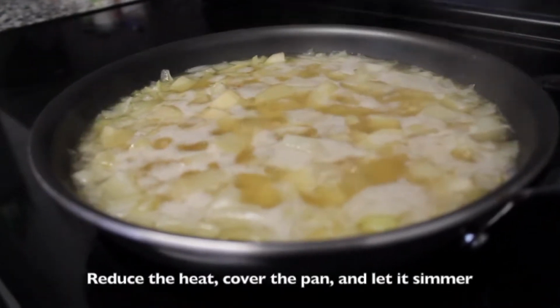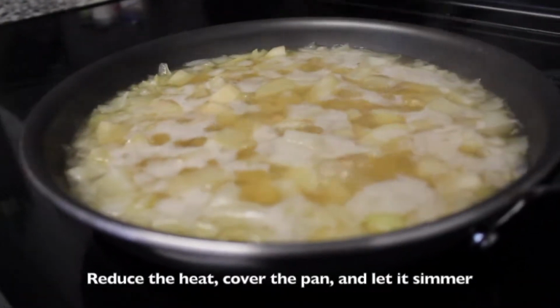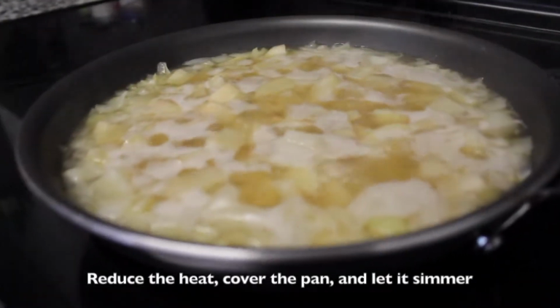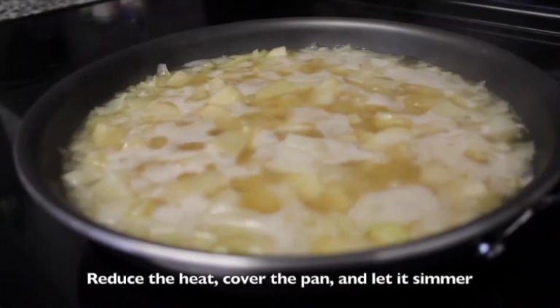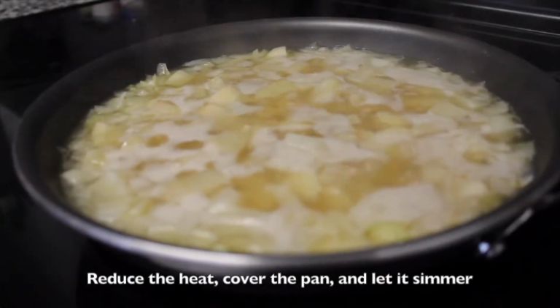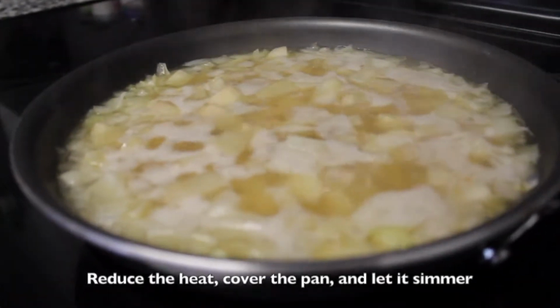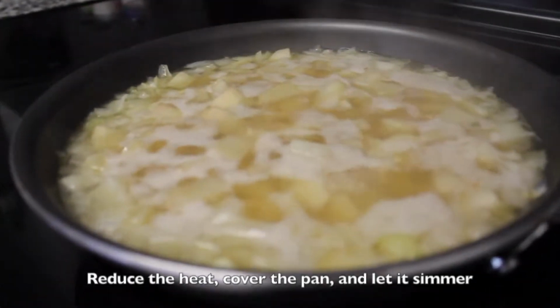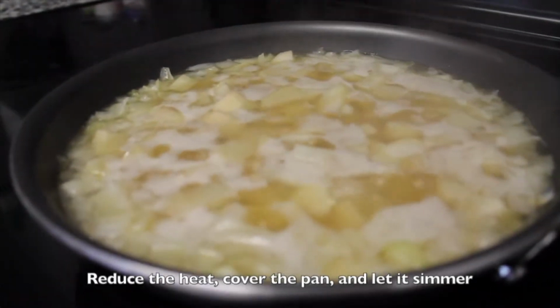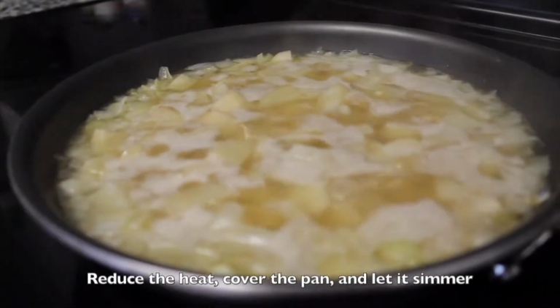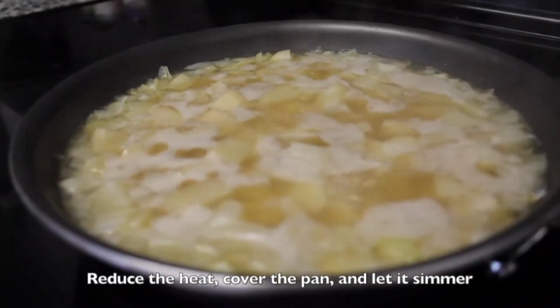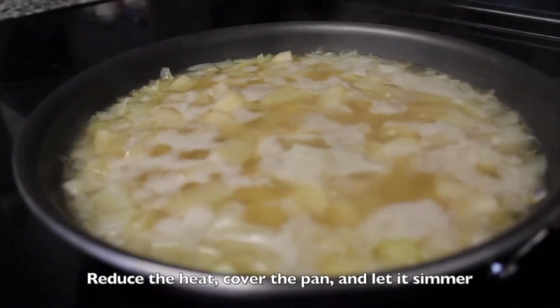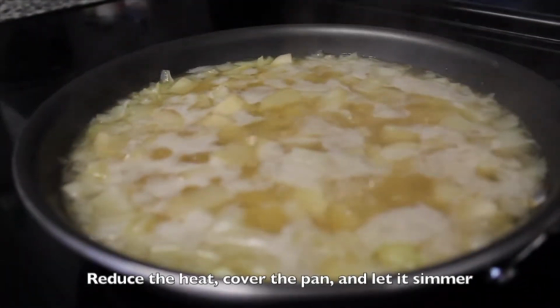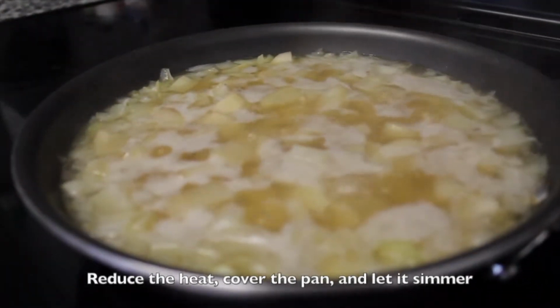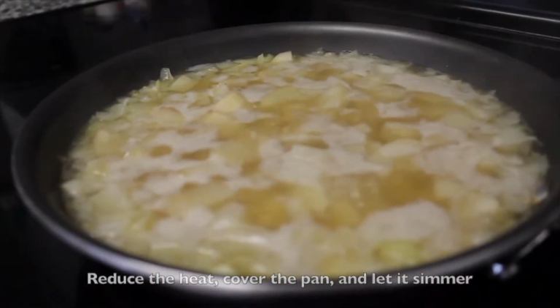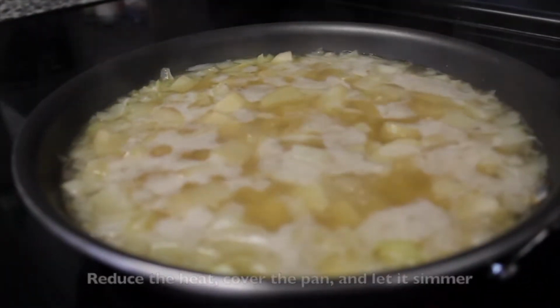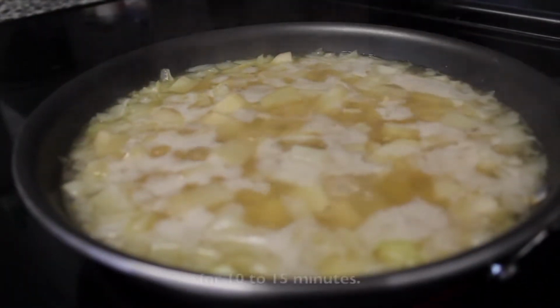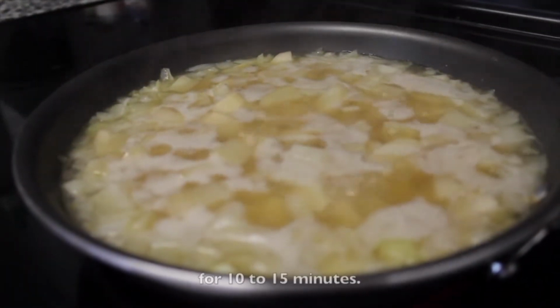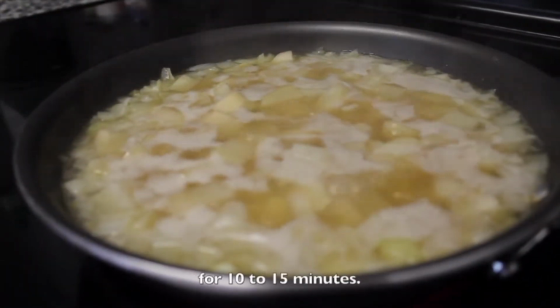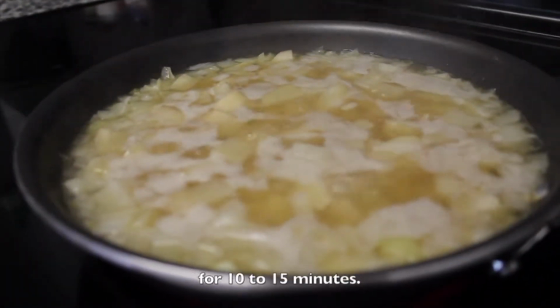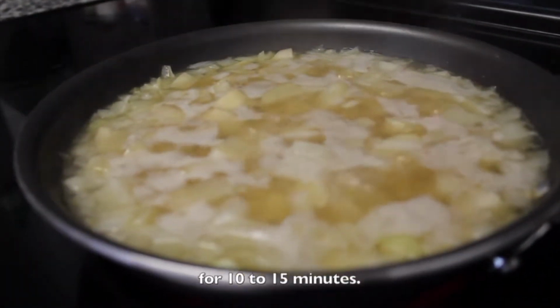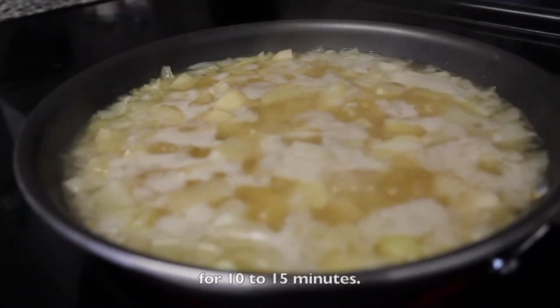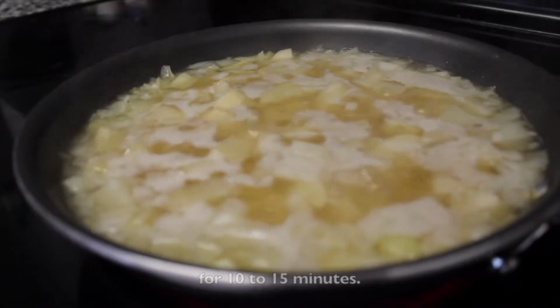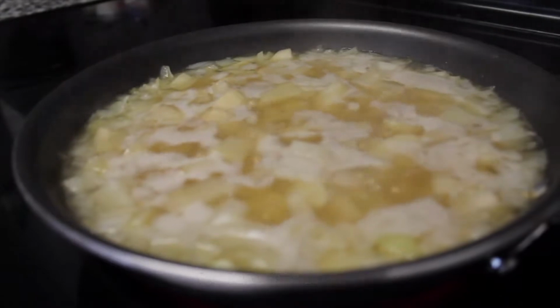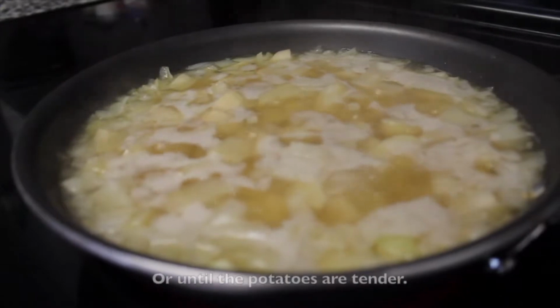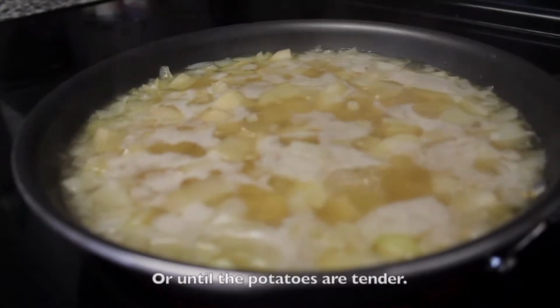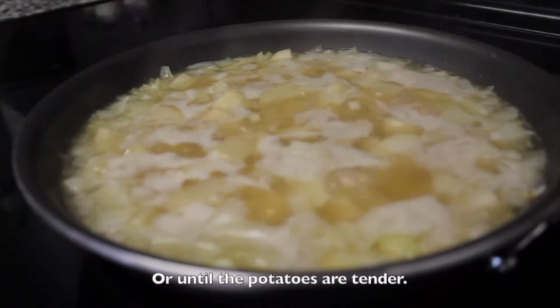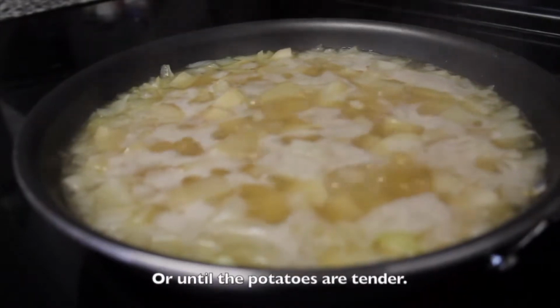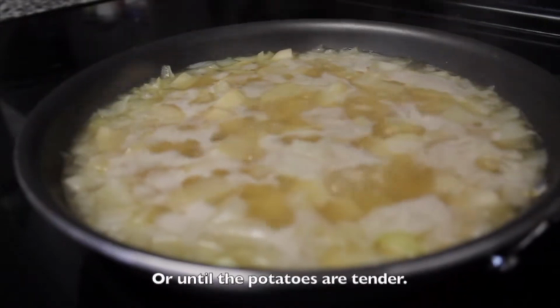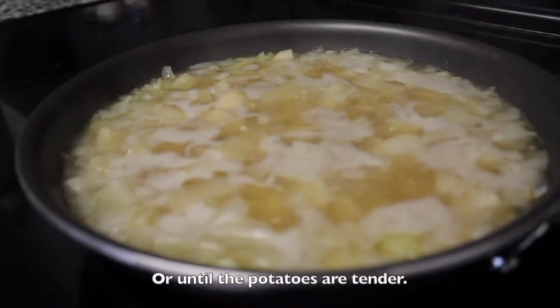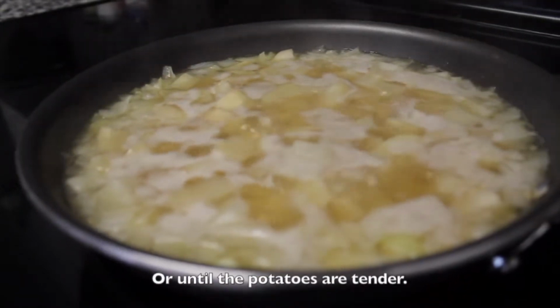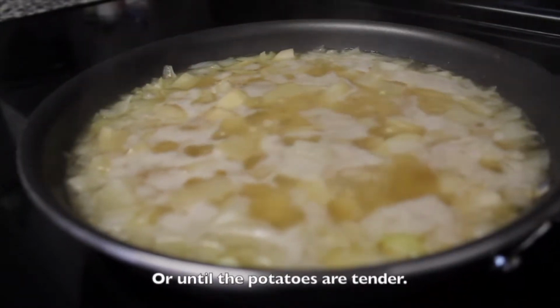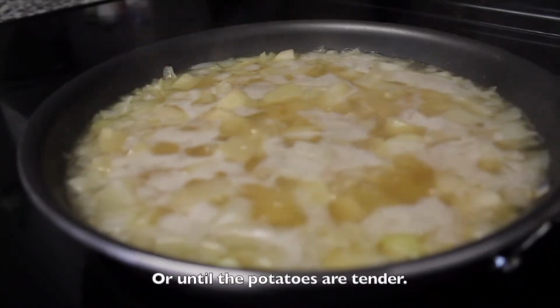Reduce the heat, cover the pan, and let it simmer for 10 to 15 minutes or until the potatoes are tender.